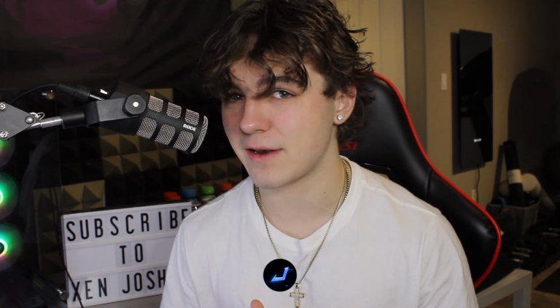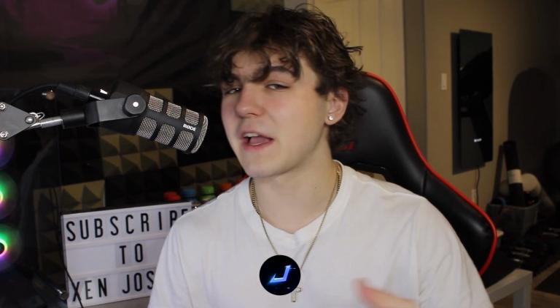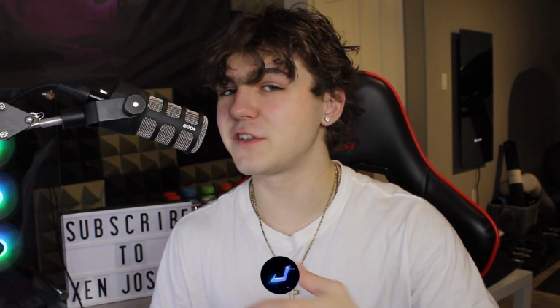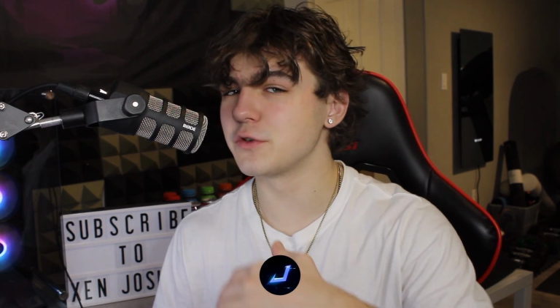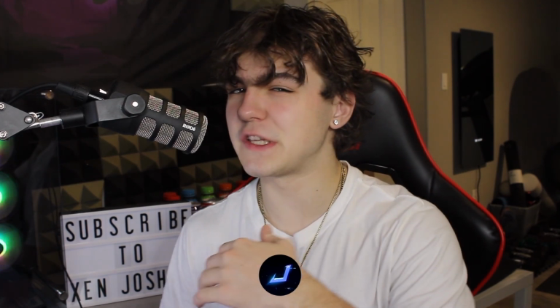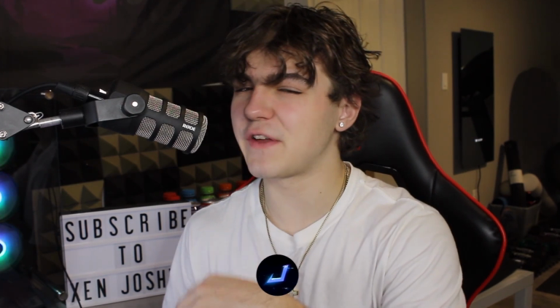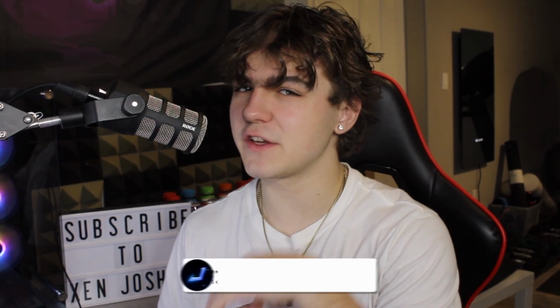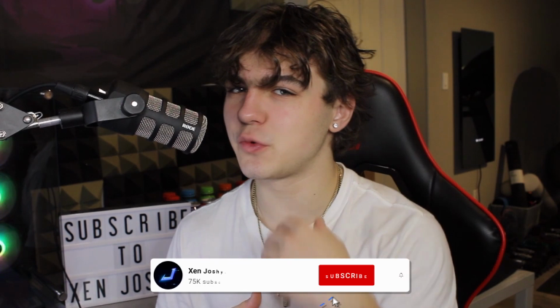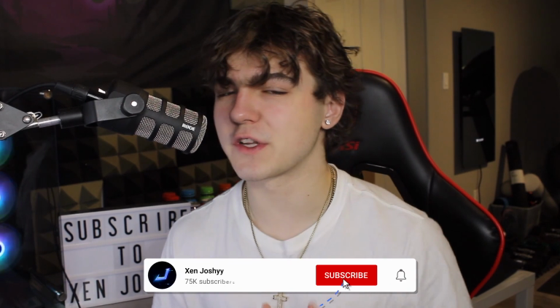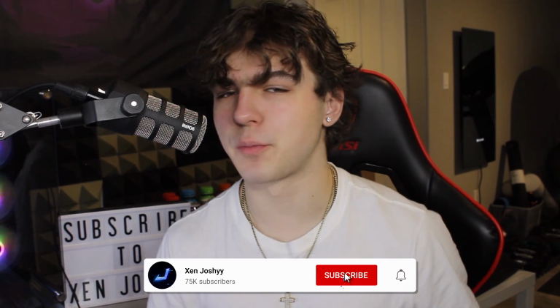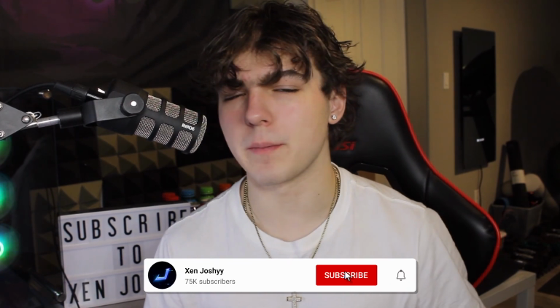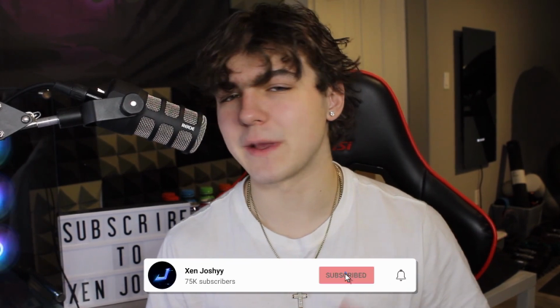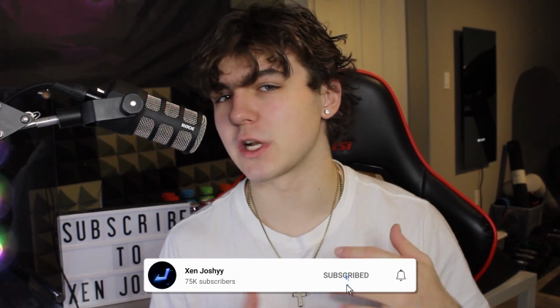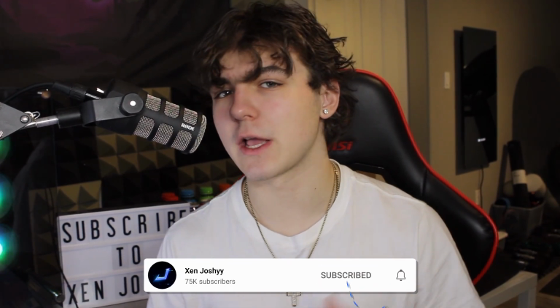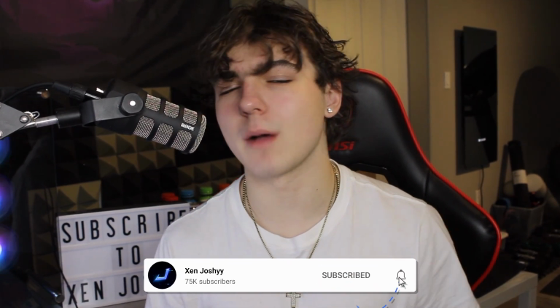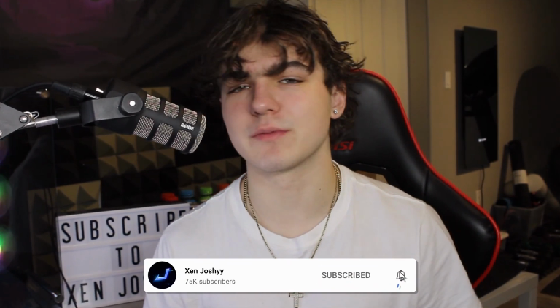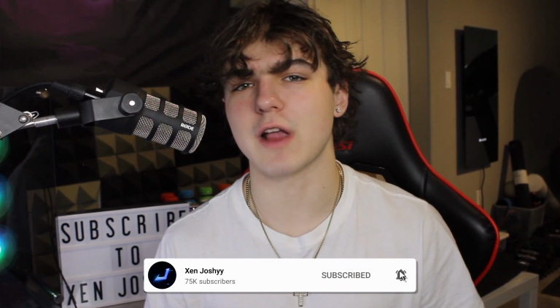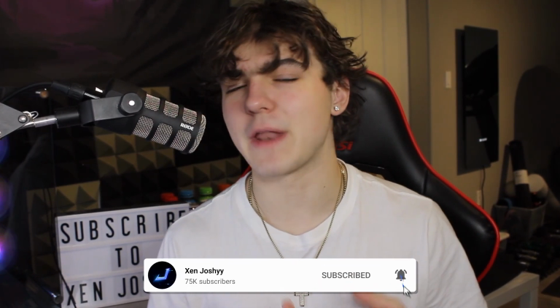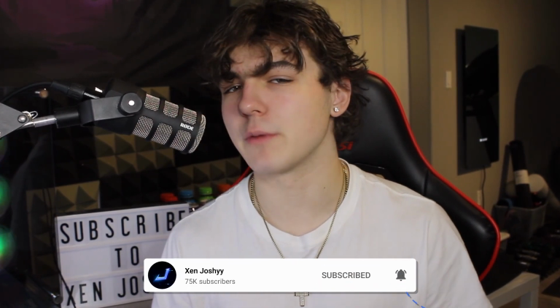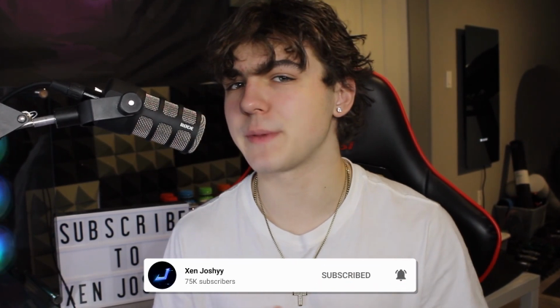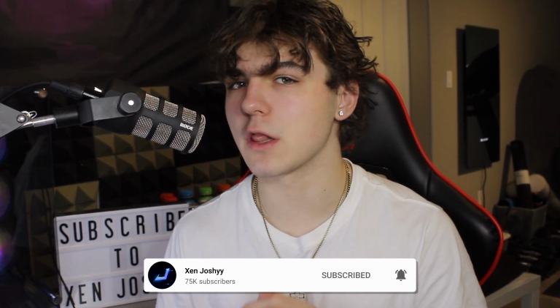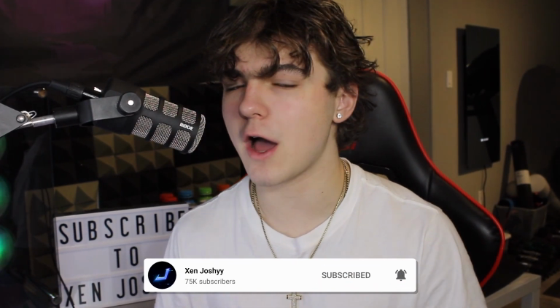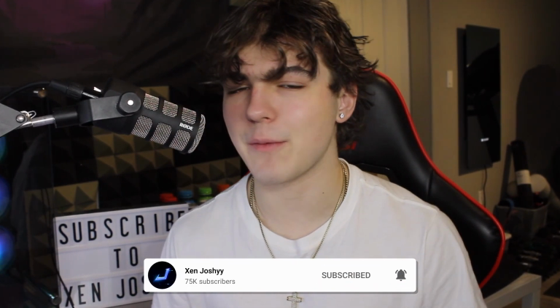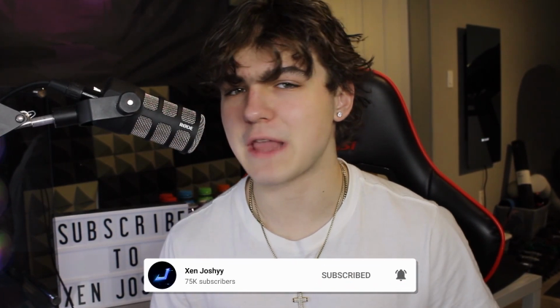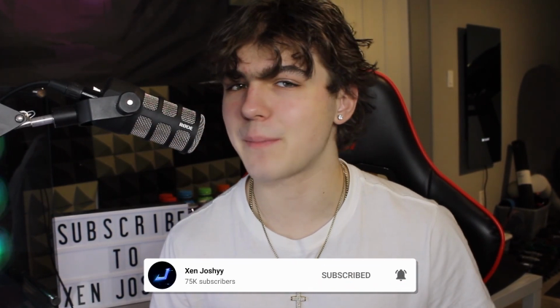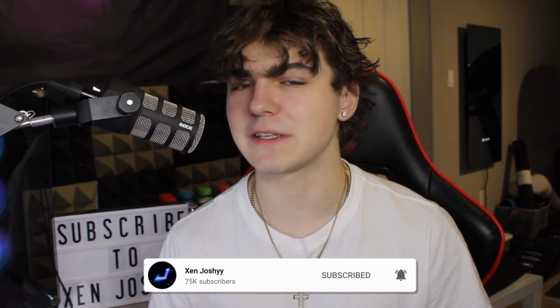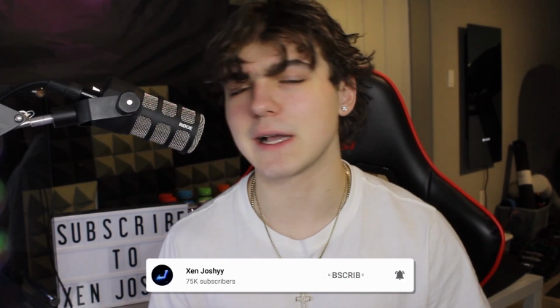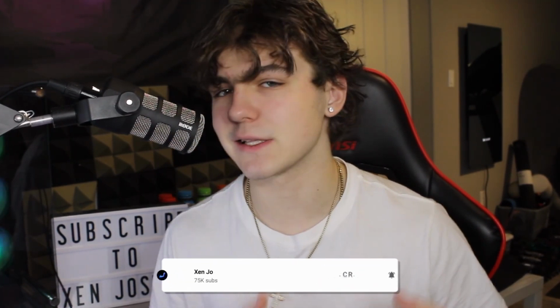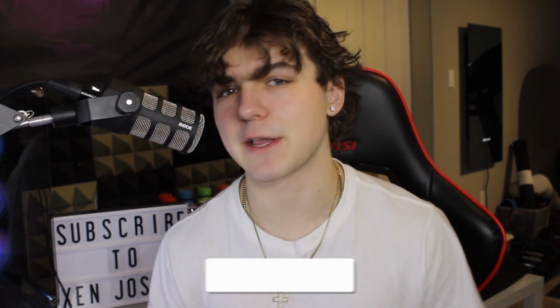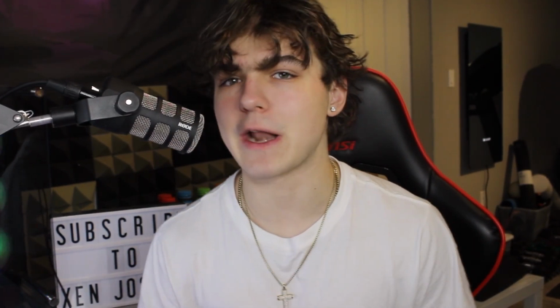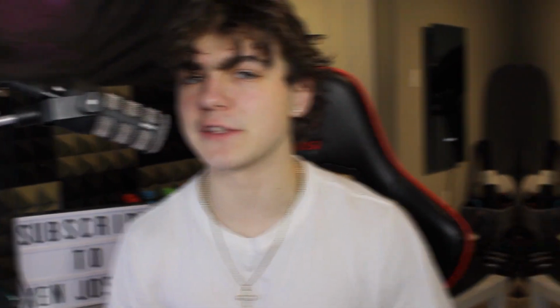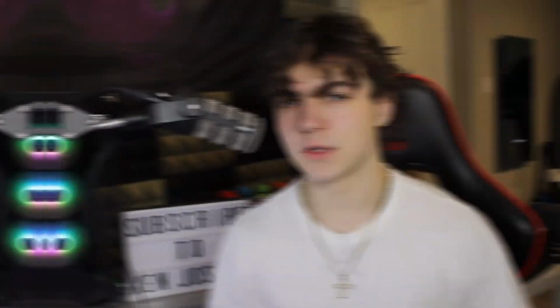If you guys enjoy these videos and want to support me, make sure to like, comment, and subscribe — it helps me out a lot. With that being said, let's get right into it.